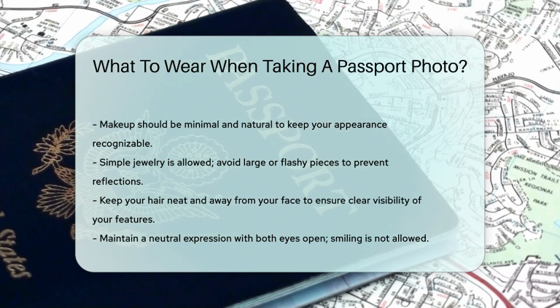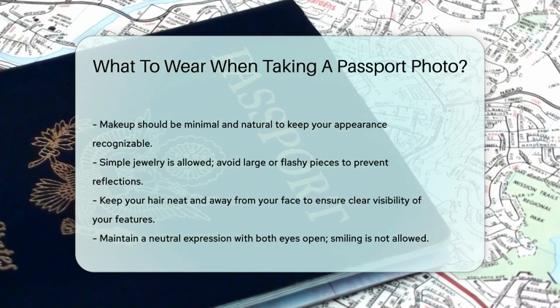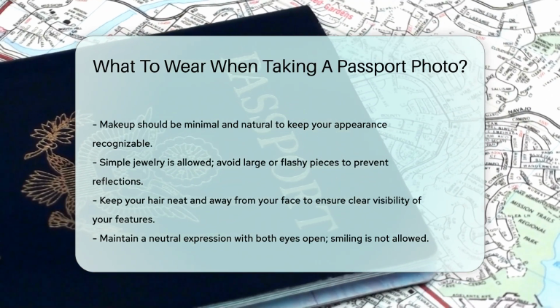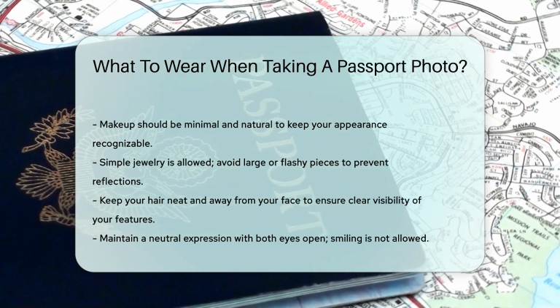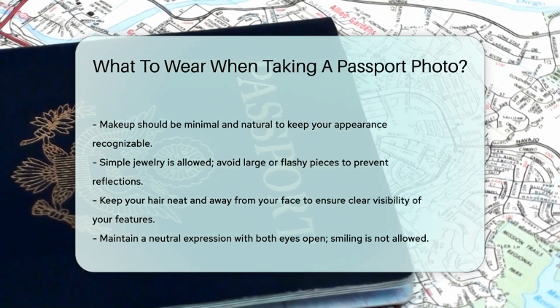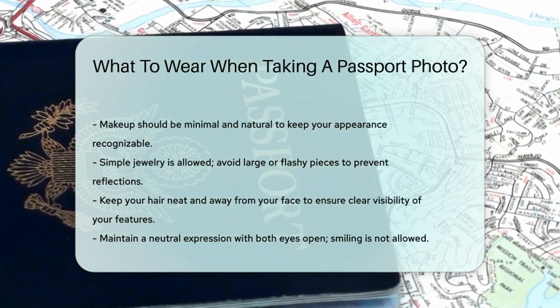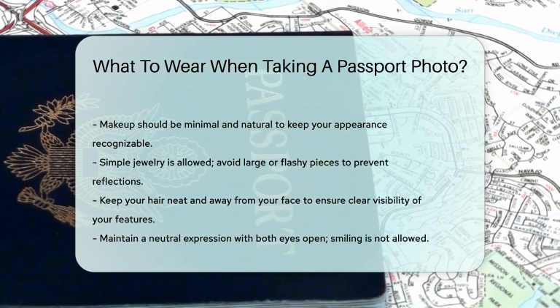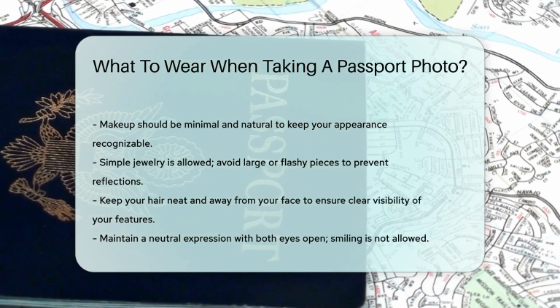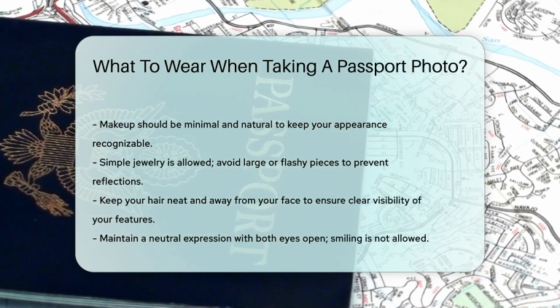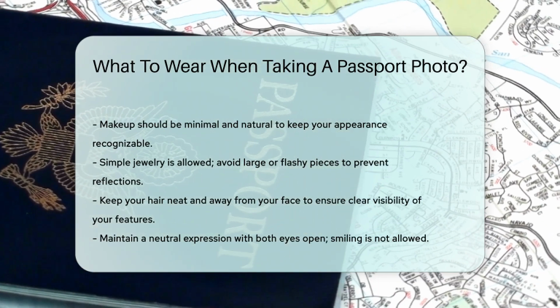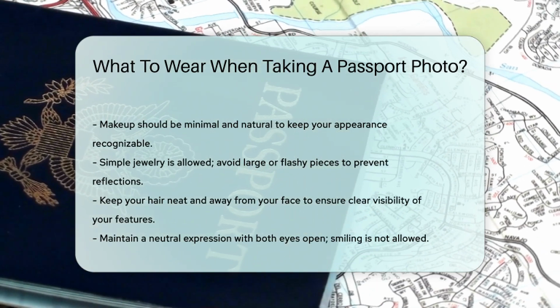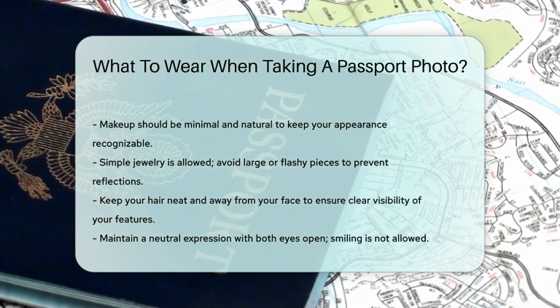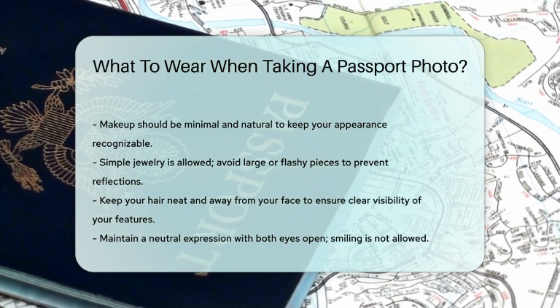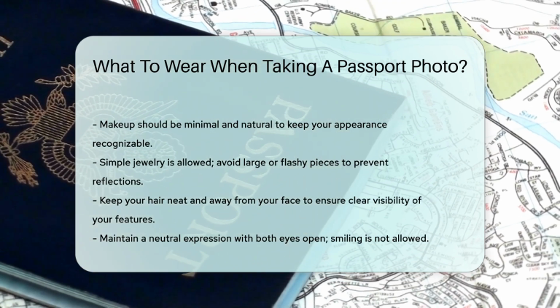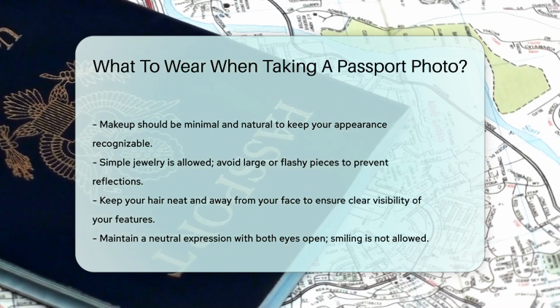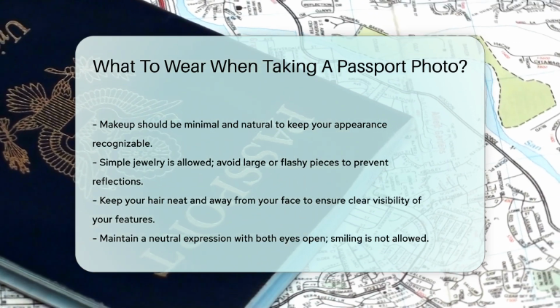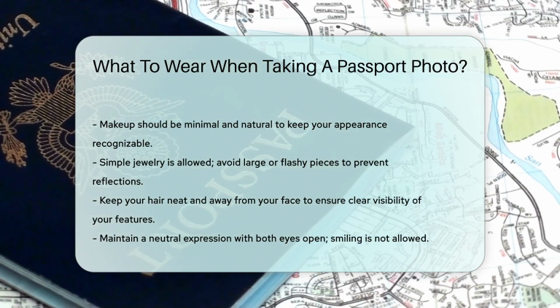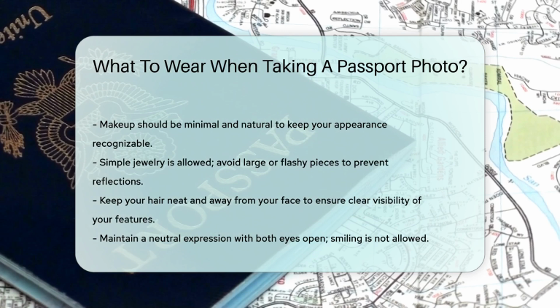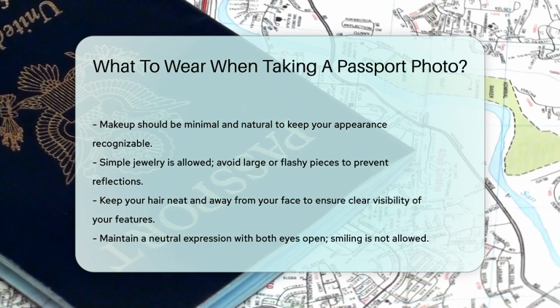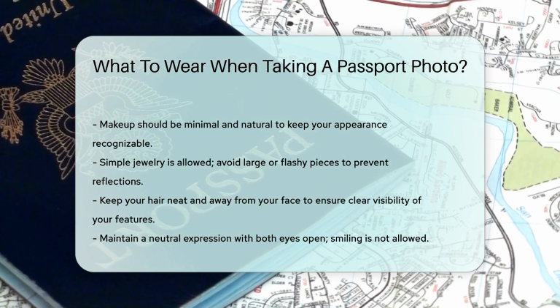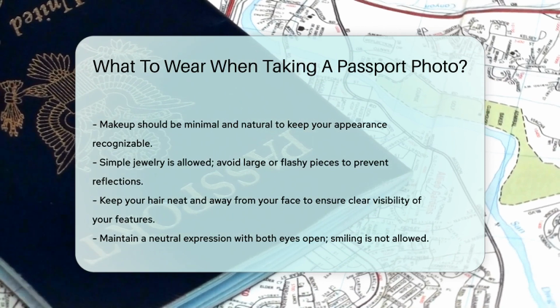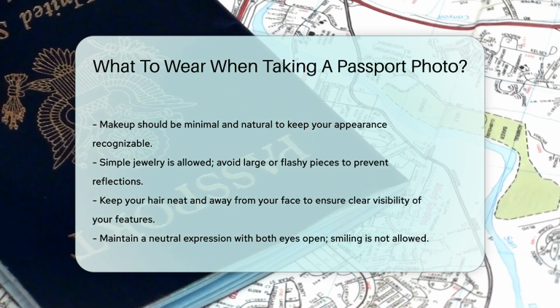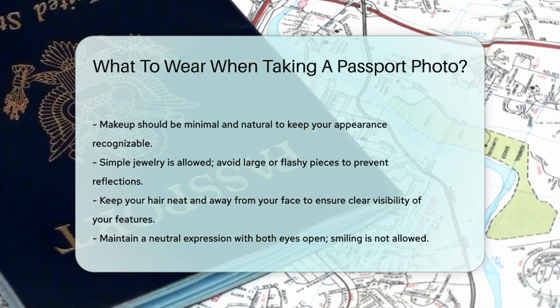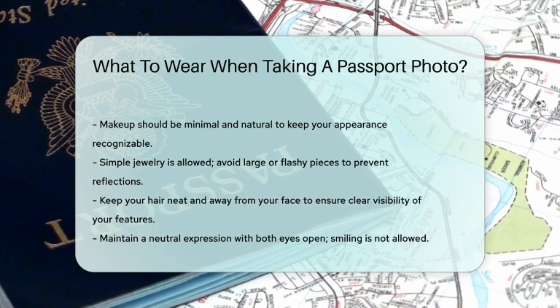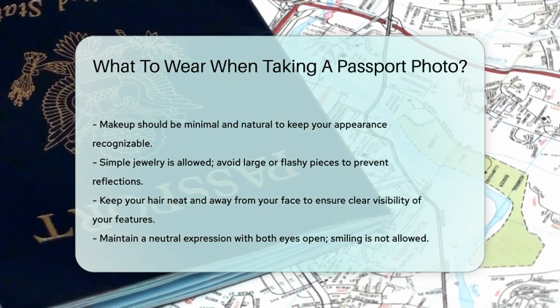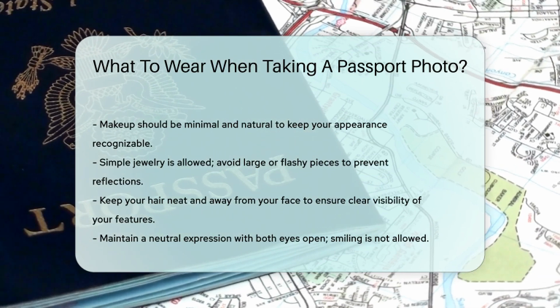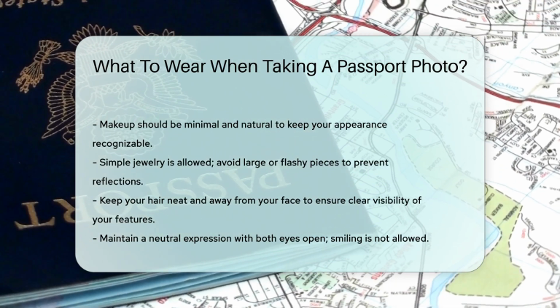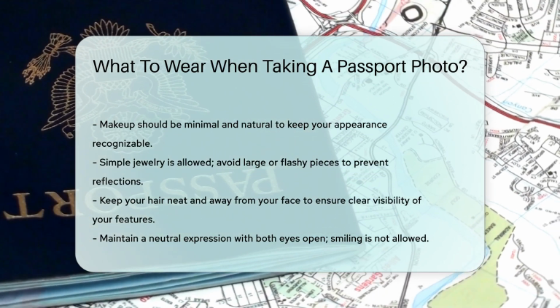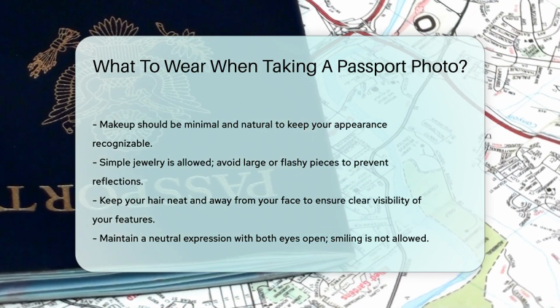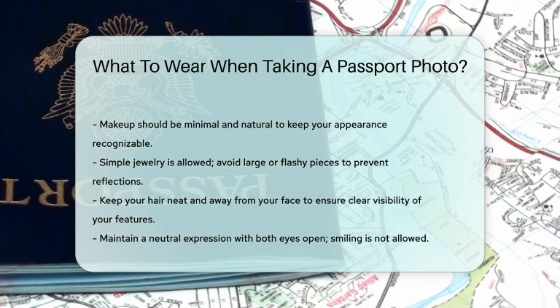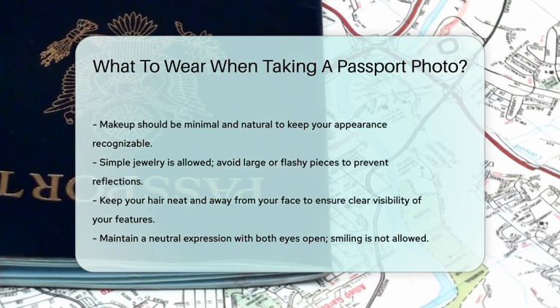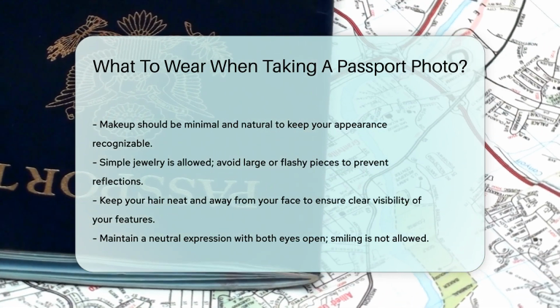Smiling is not allowed. A neutral expression with both eyes open is required. This helps with accurate identification.